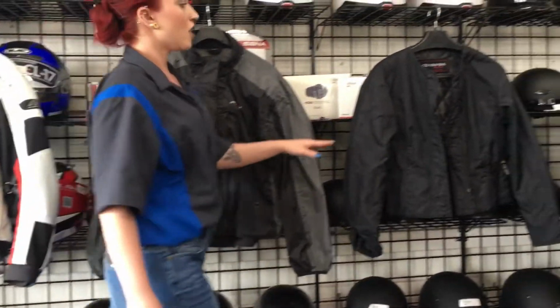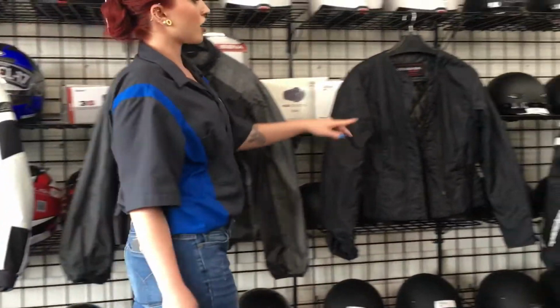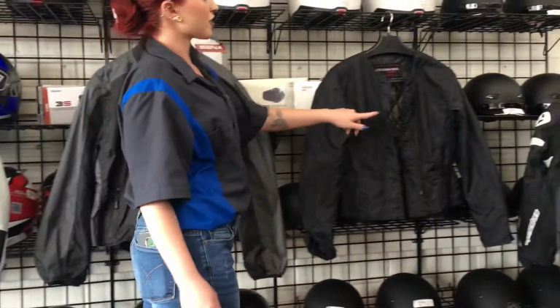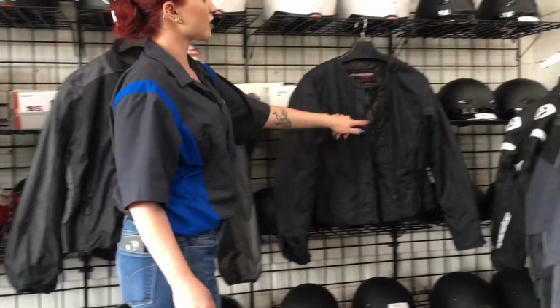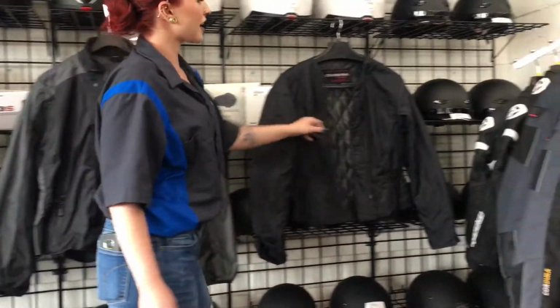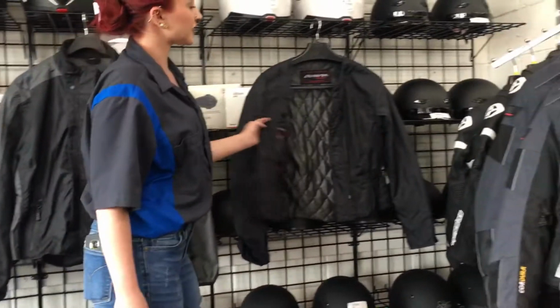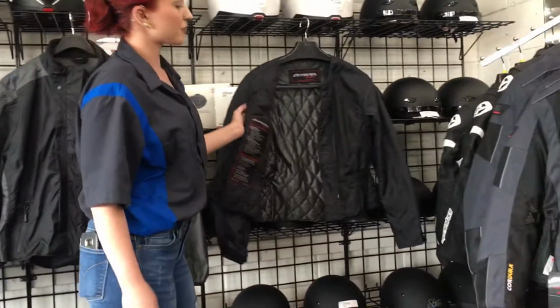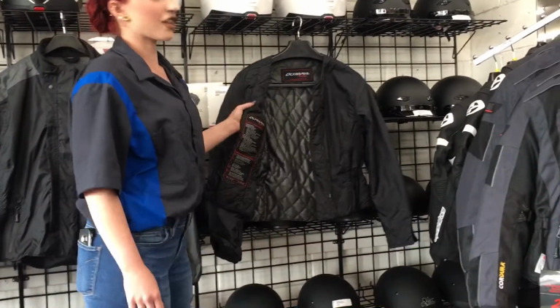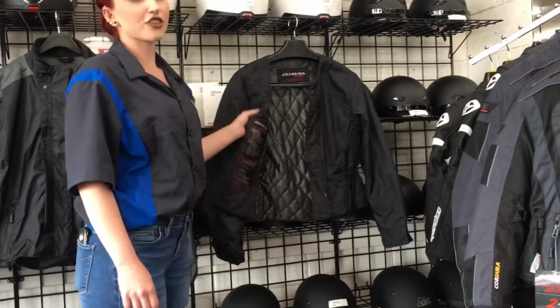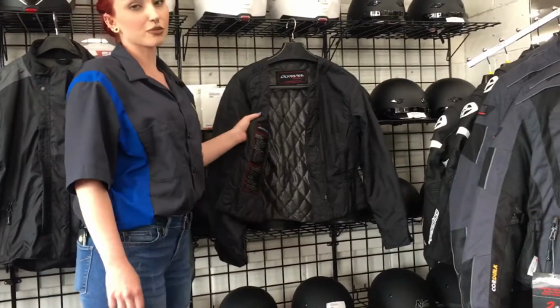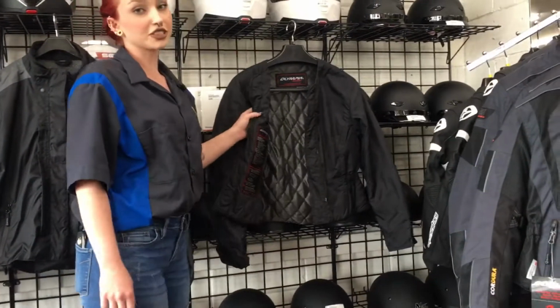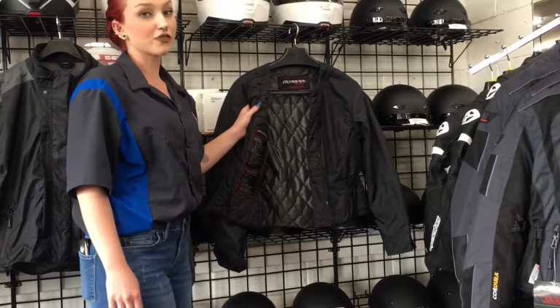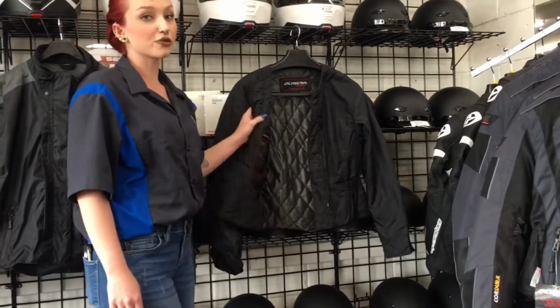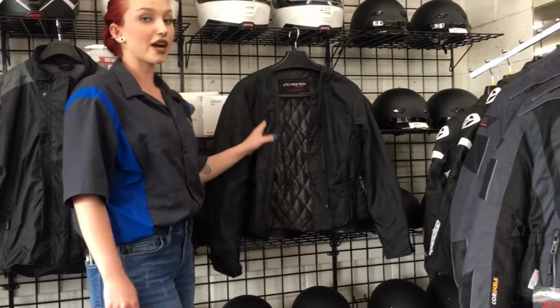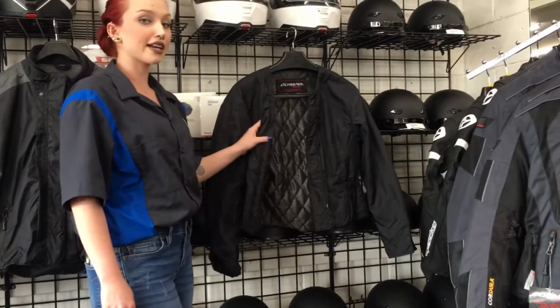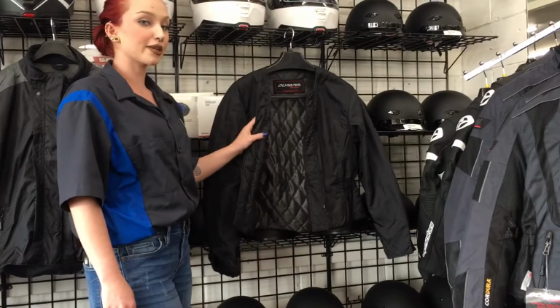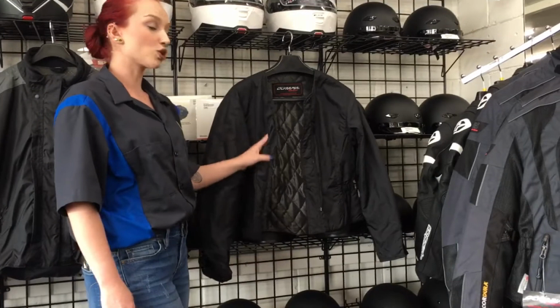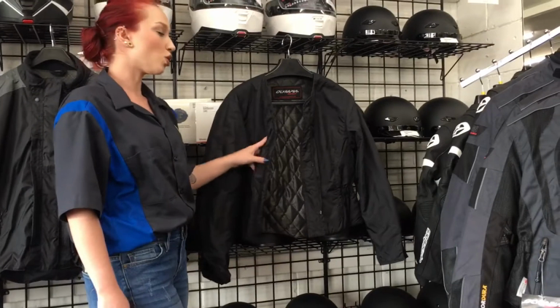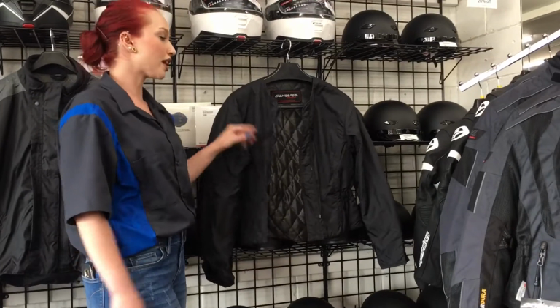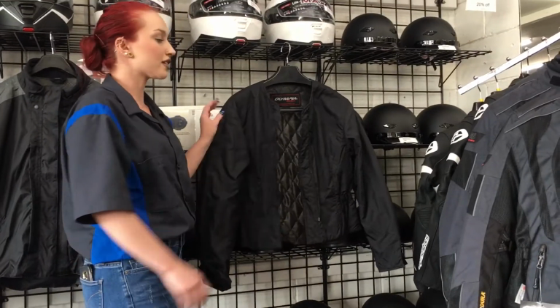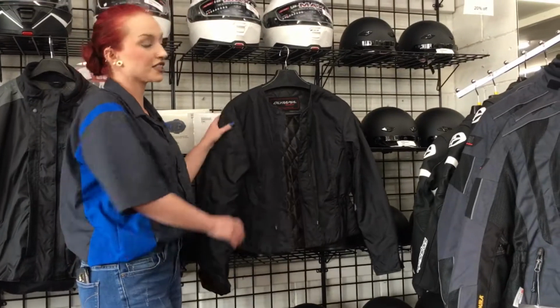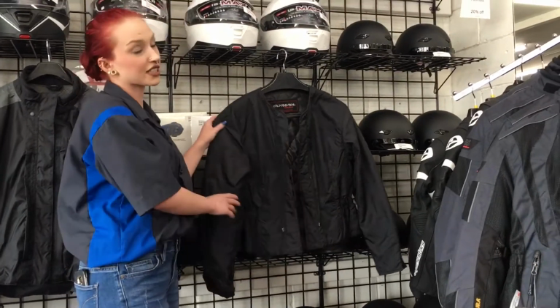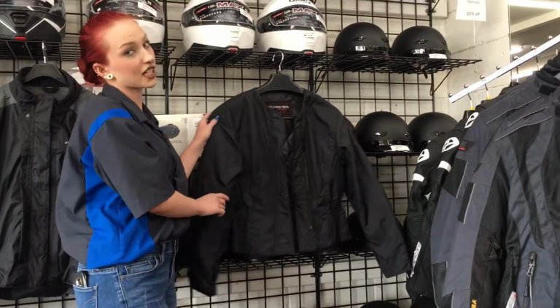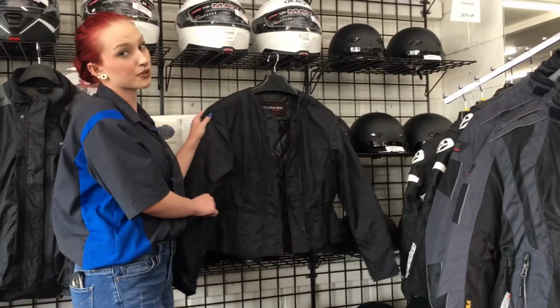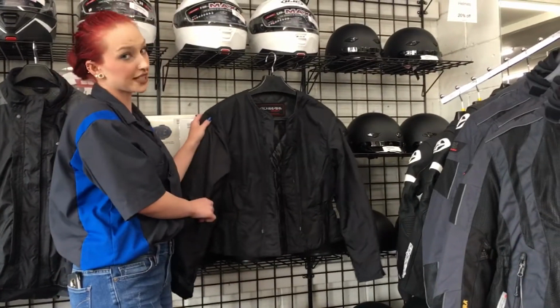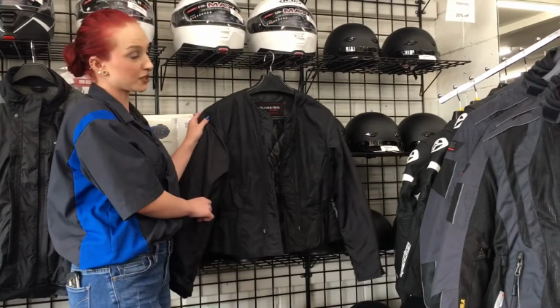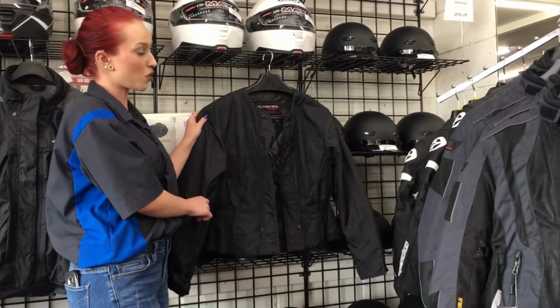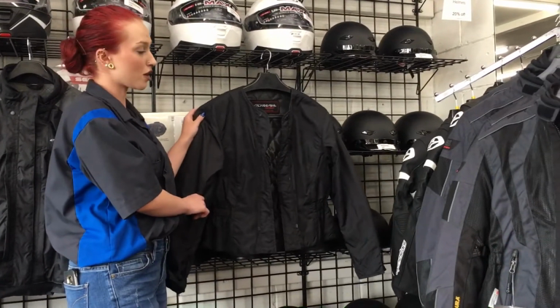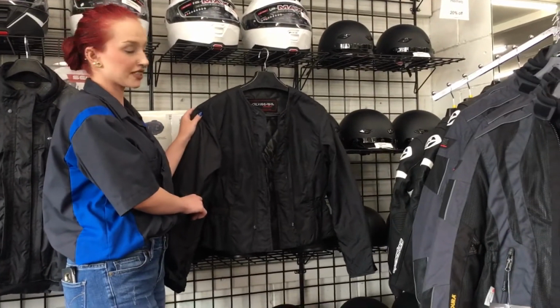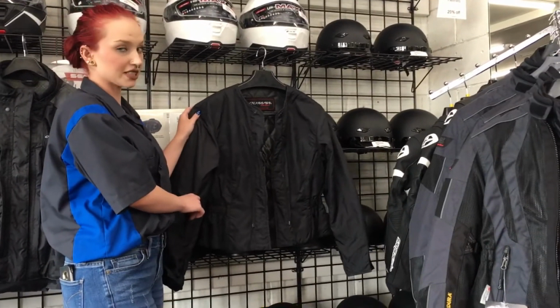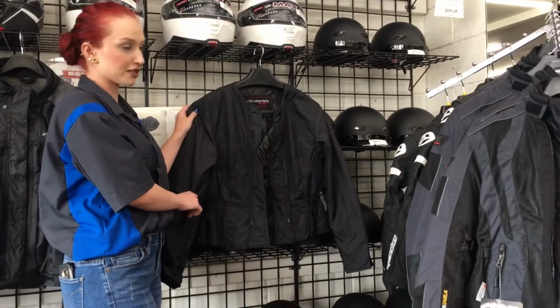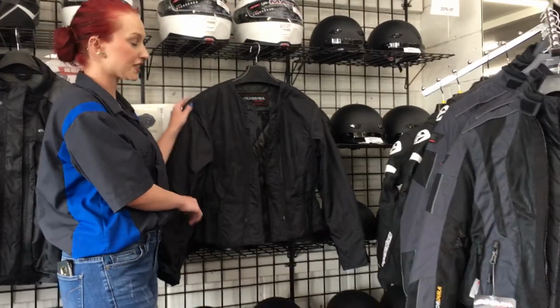The third layer is going to be the thermal. So if you're riding when it's cold out, this is going to keep you nice and warm, nice and toasty.